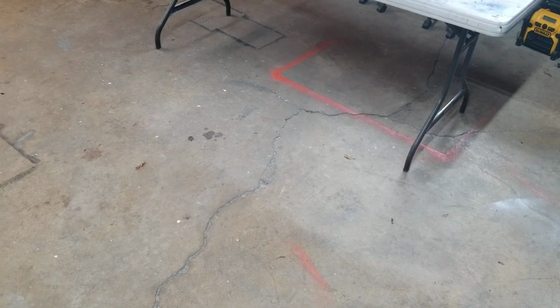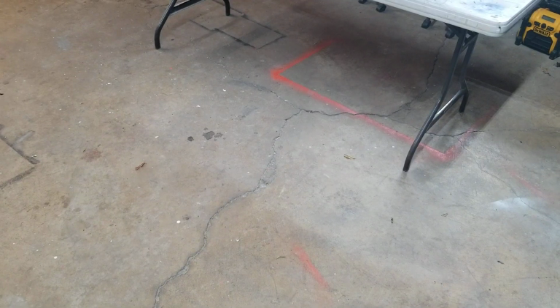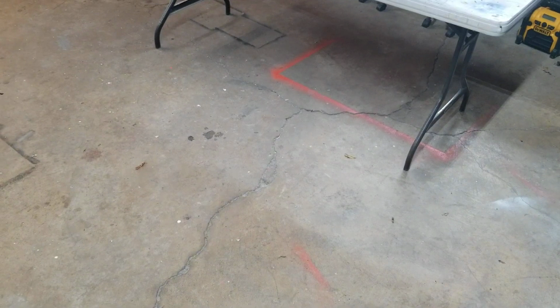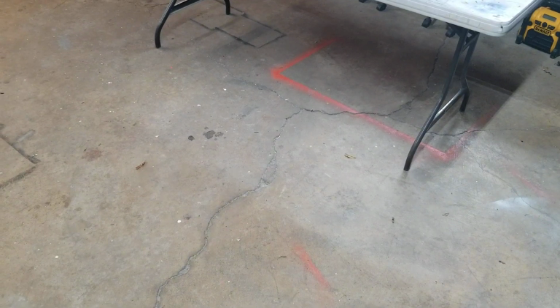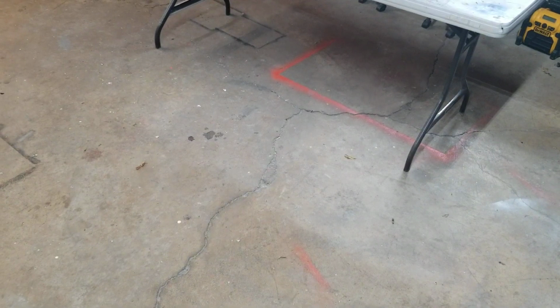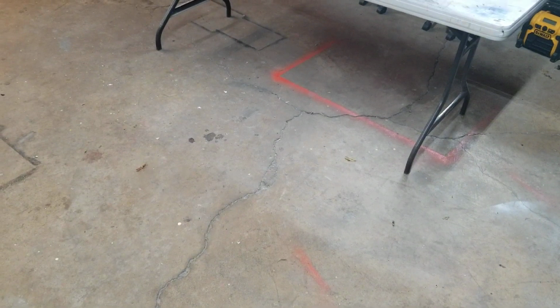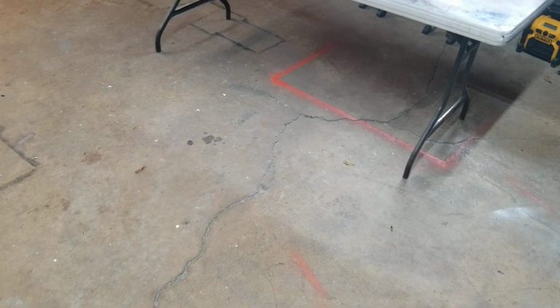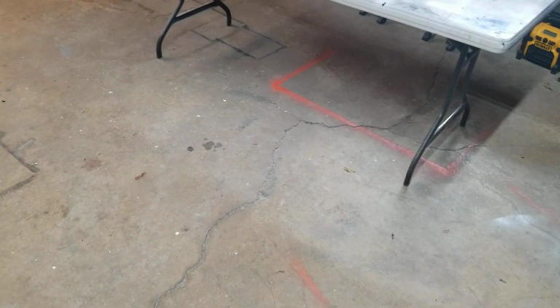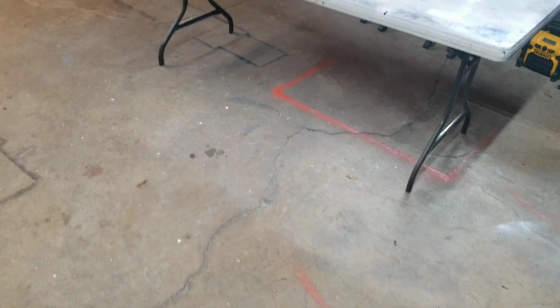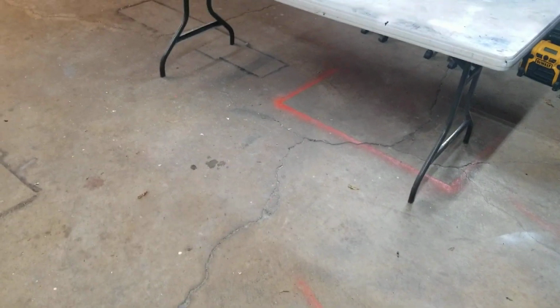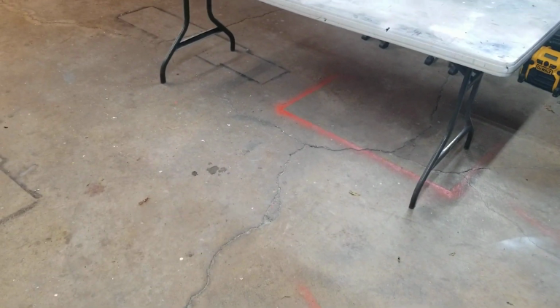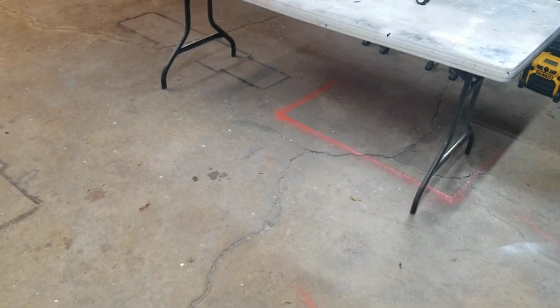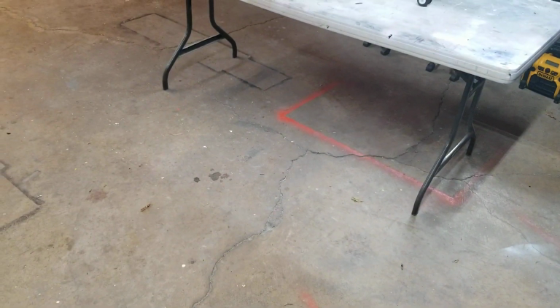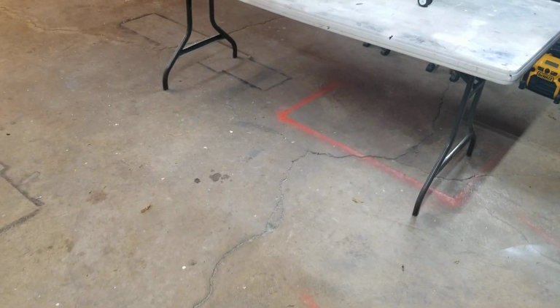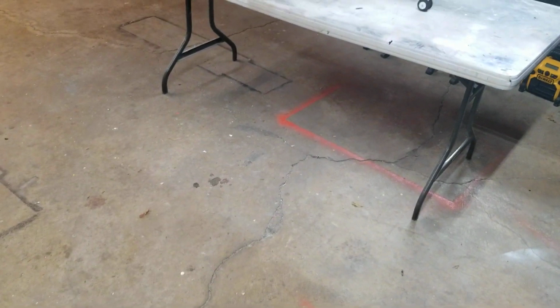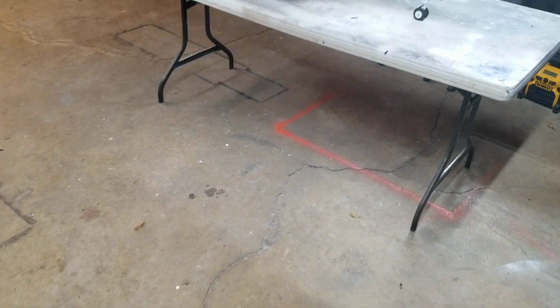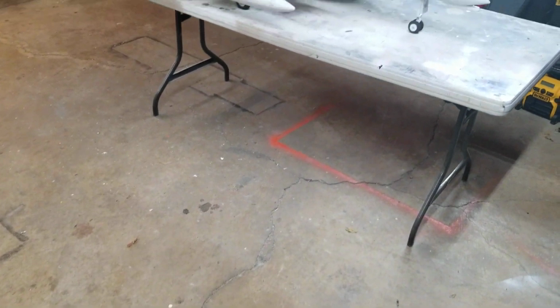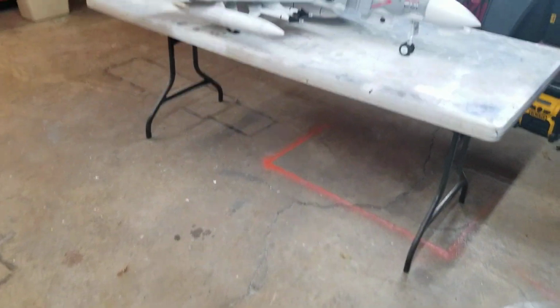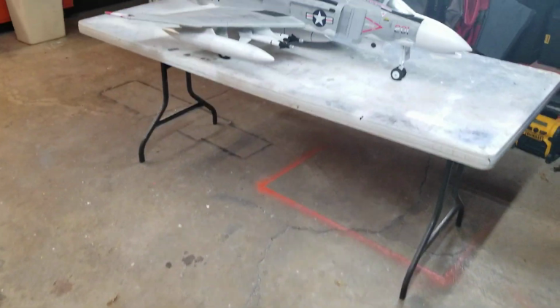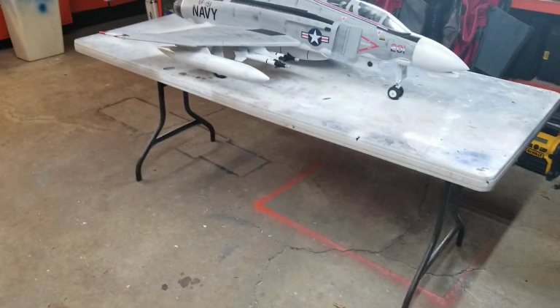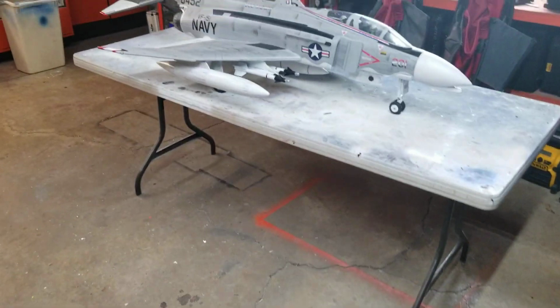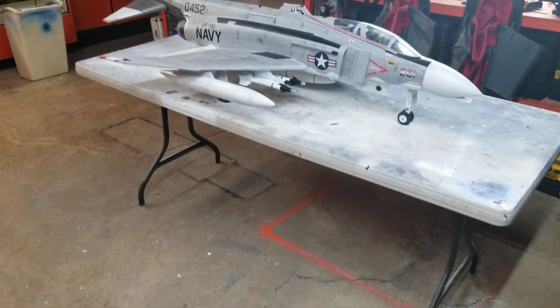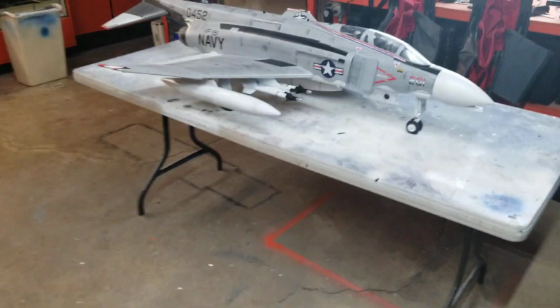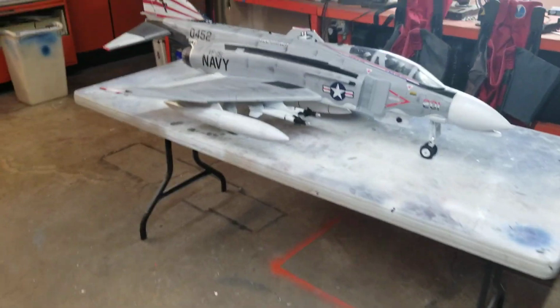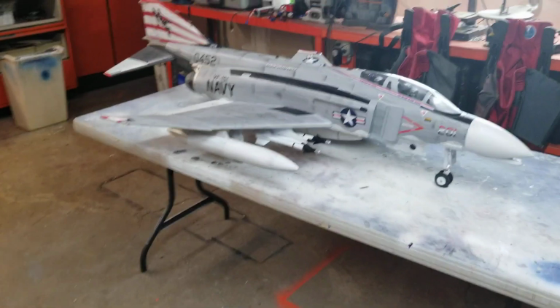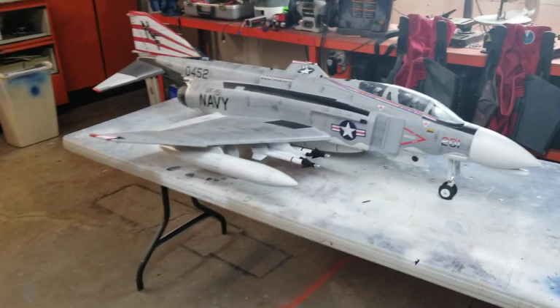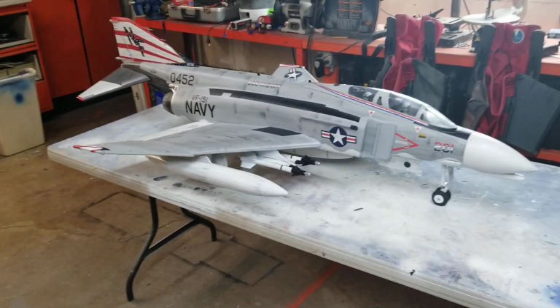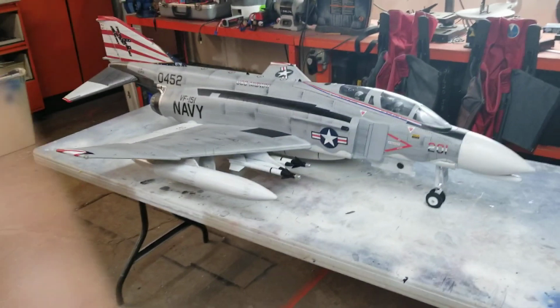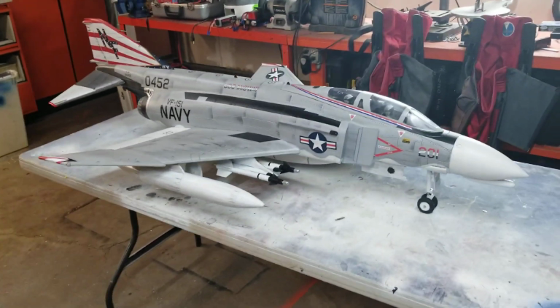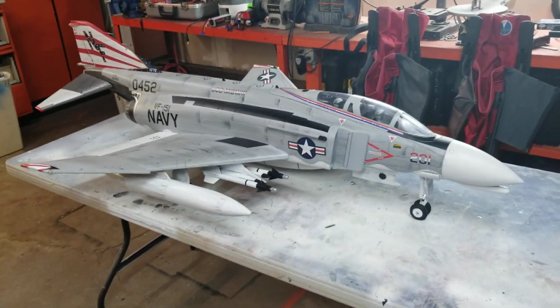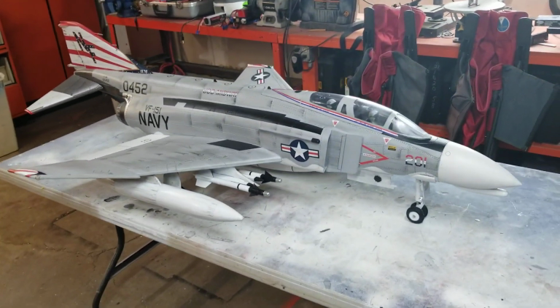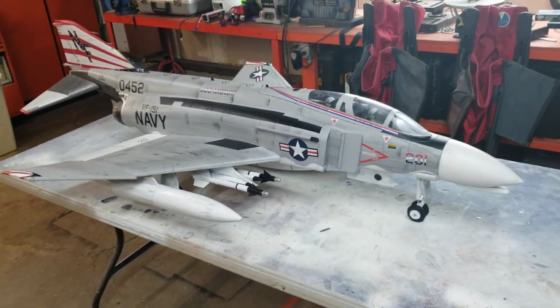Okay guys, before I go to work this morning, let's take a quick update on the F4 Phantom.